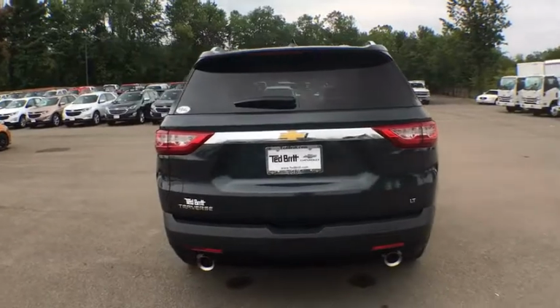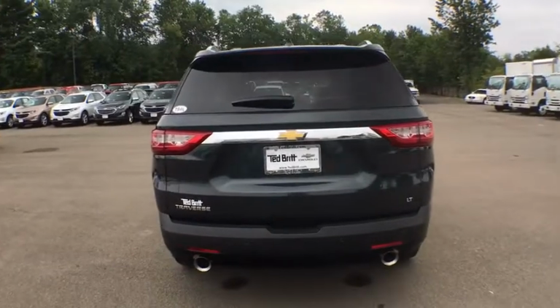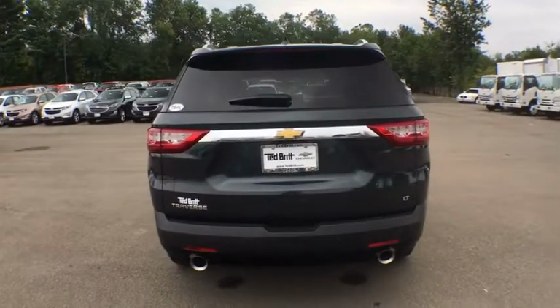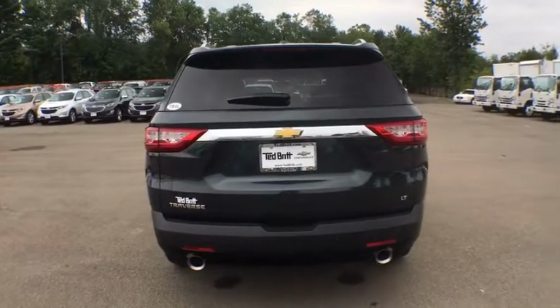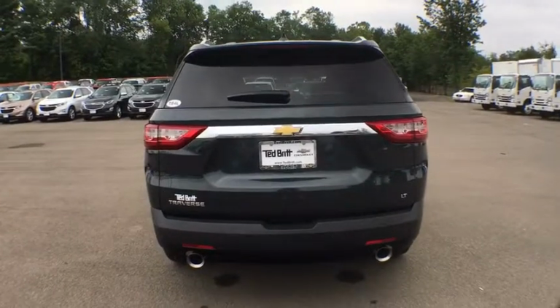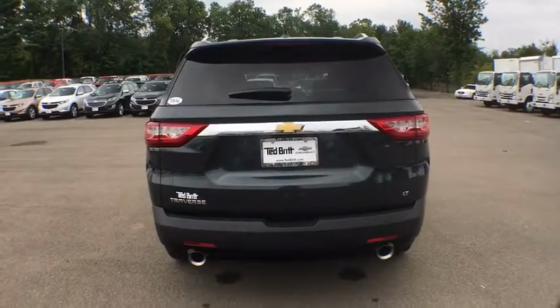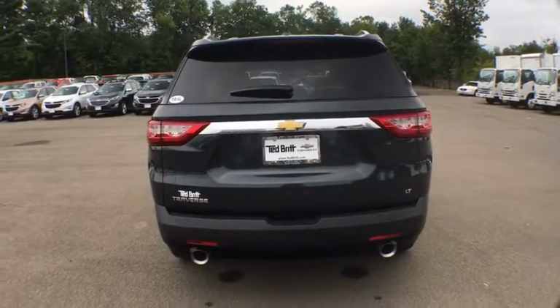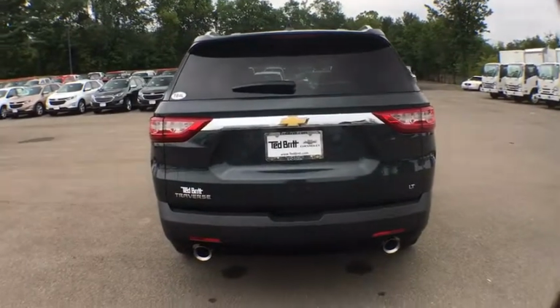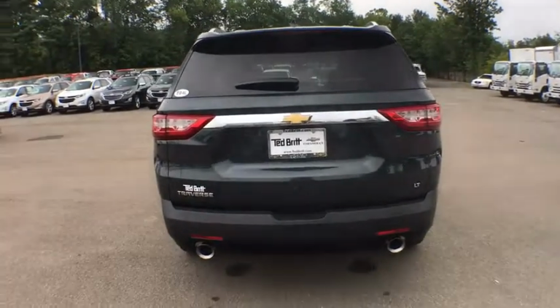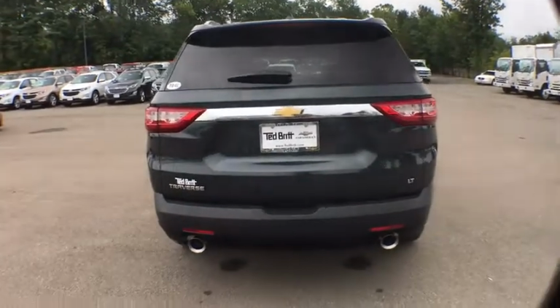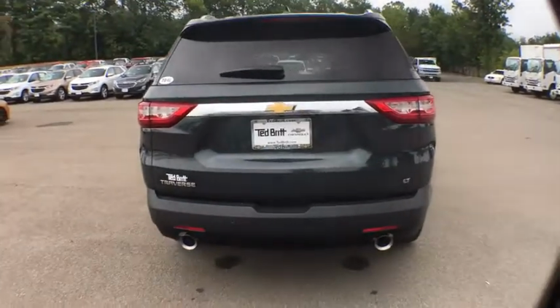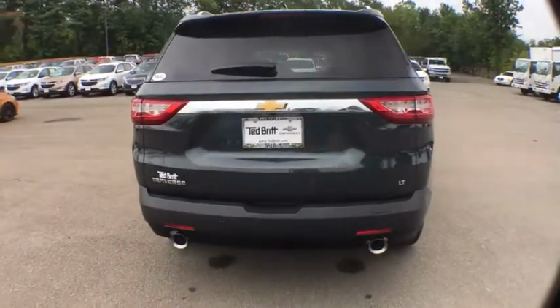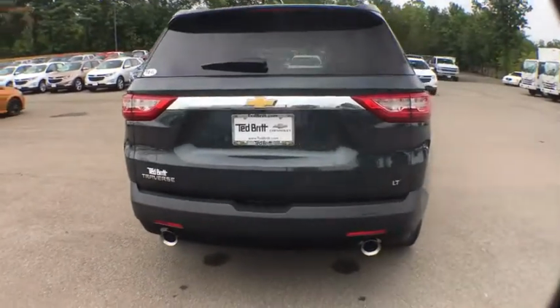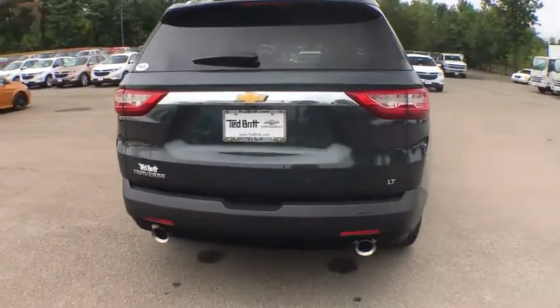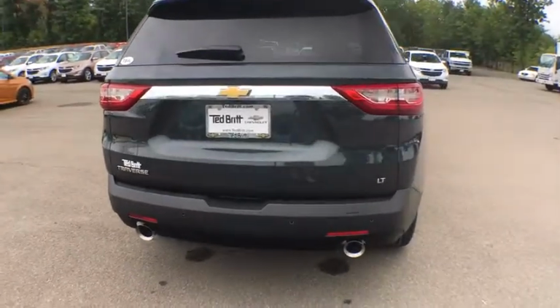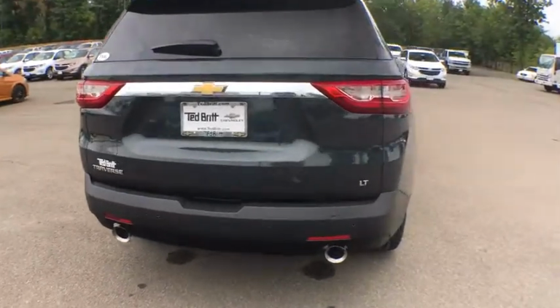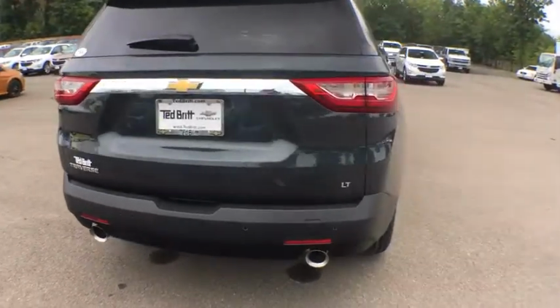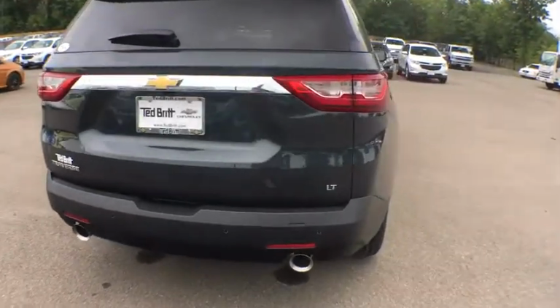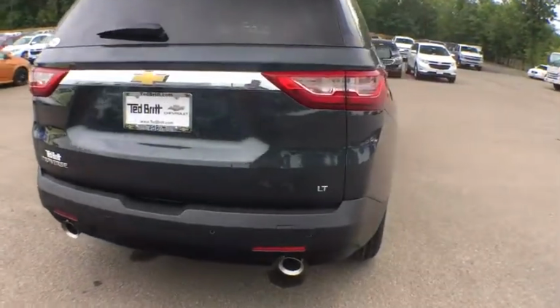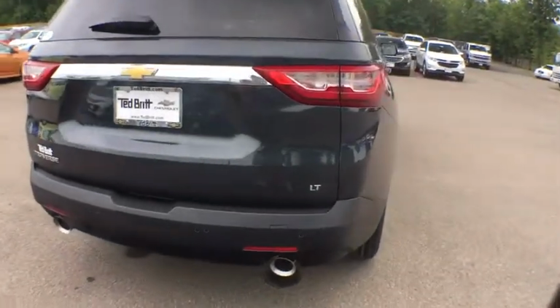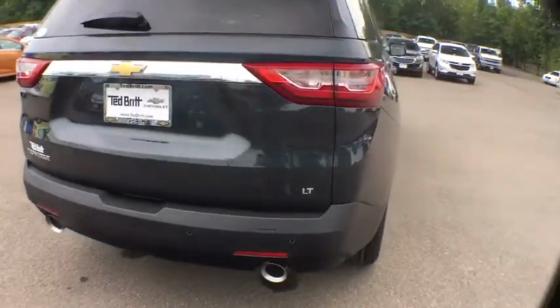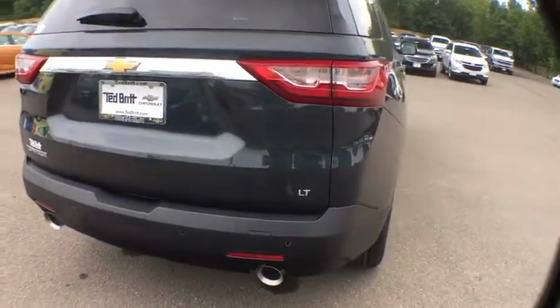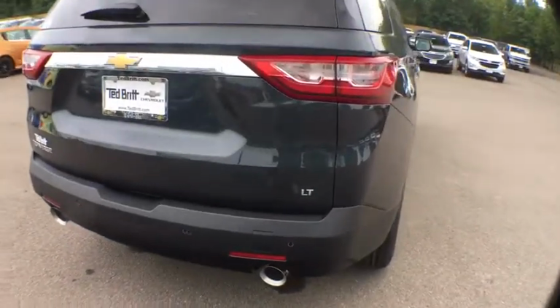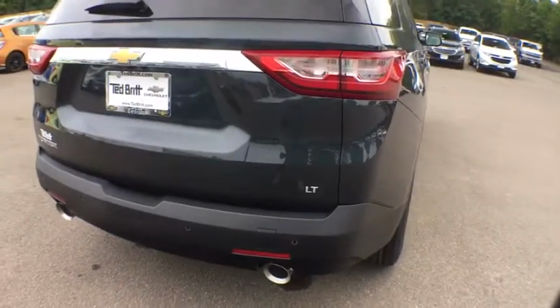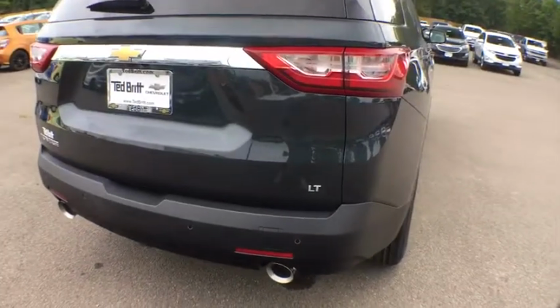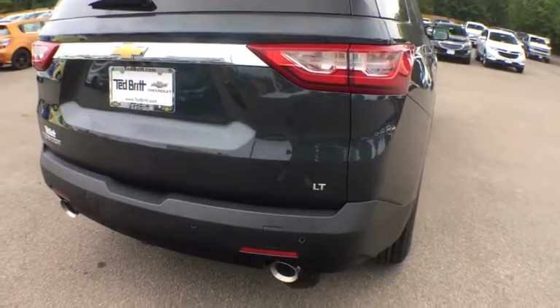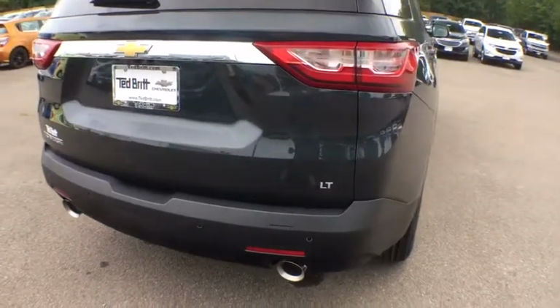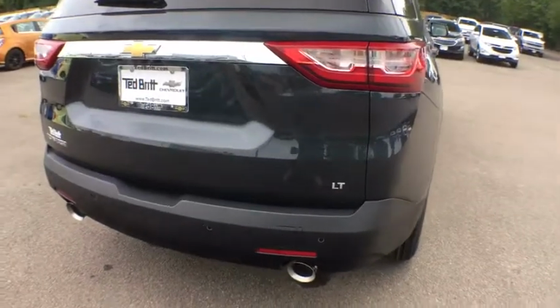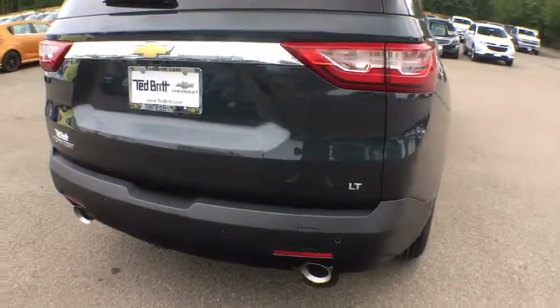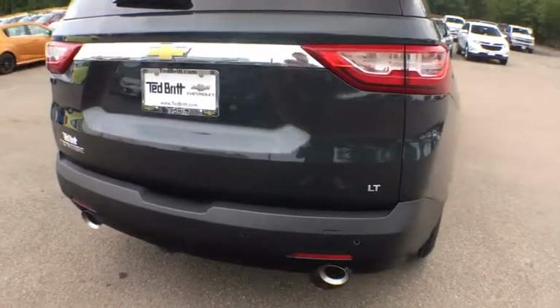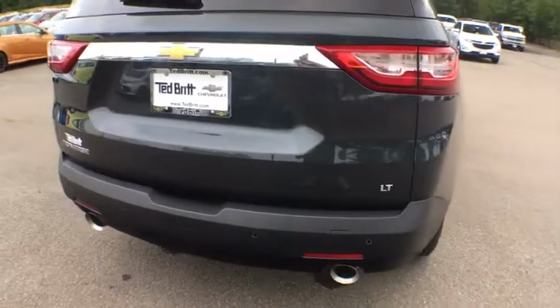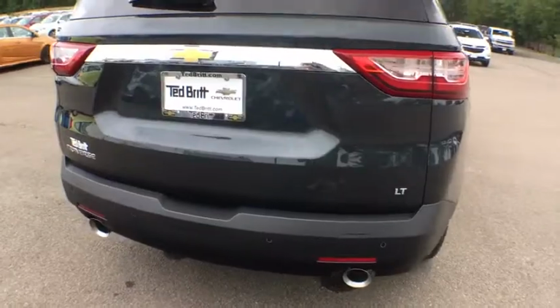Front wheel drive, fog lamps, rear view camera. Come take a test drive today.